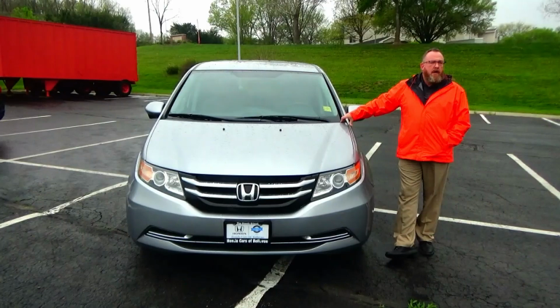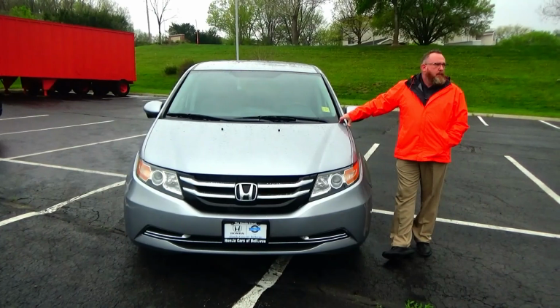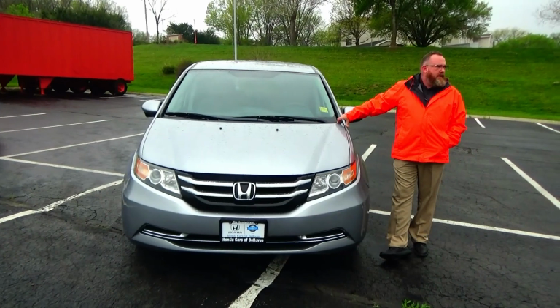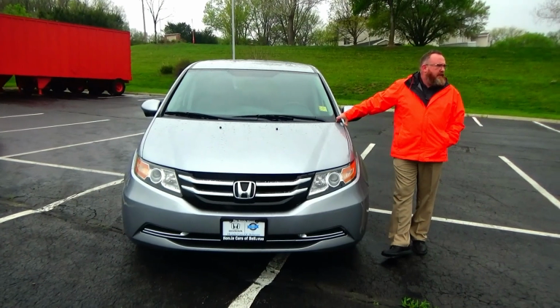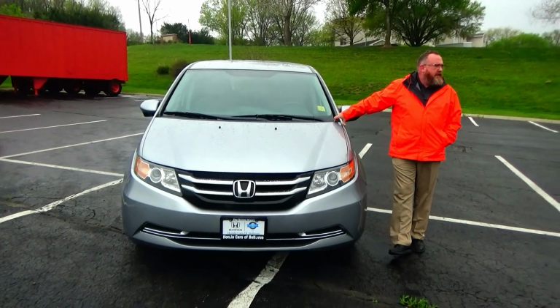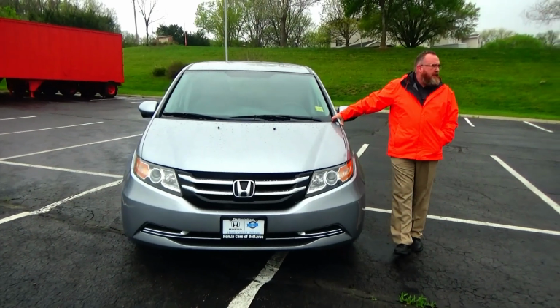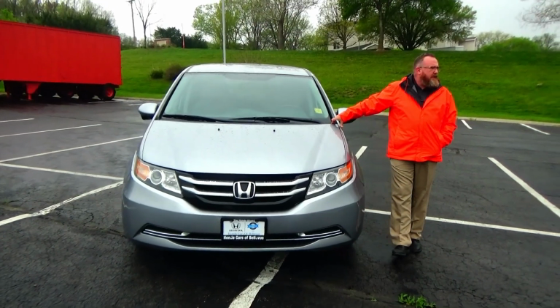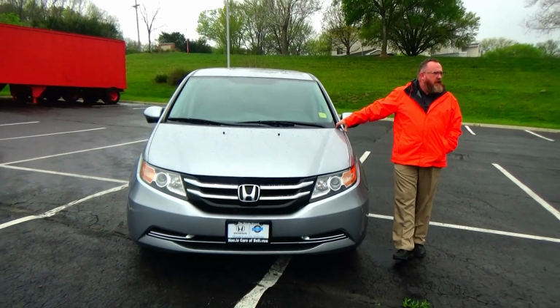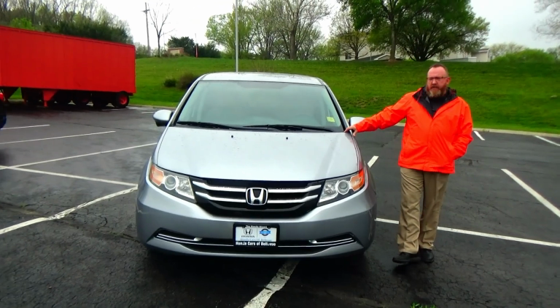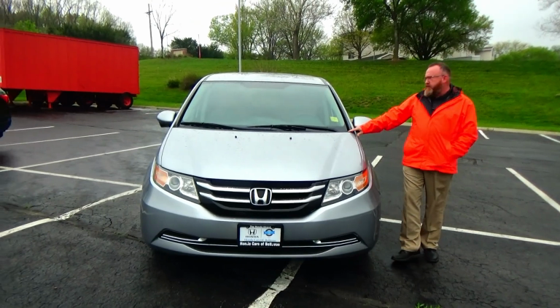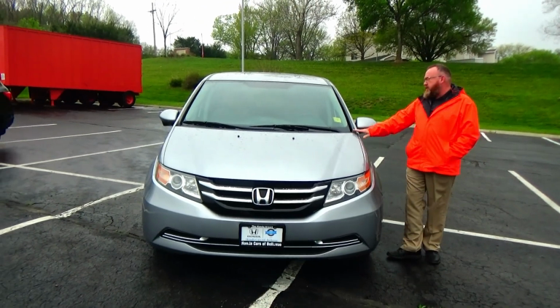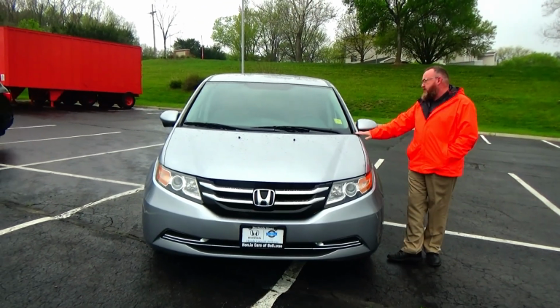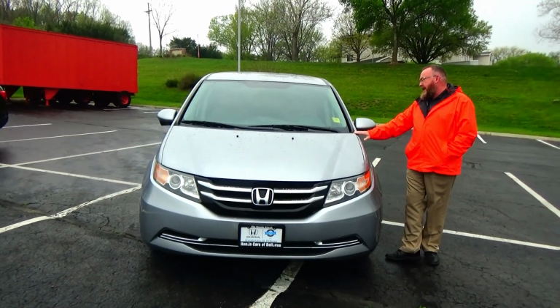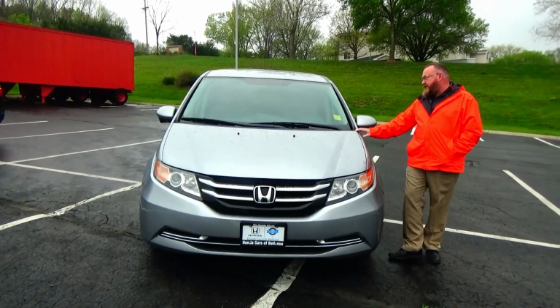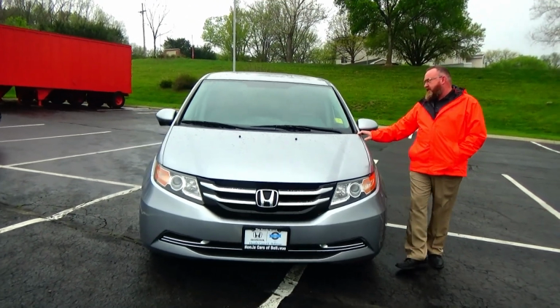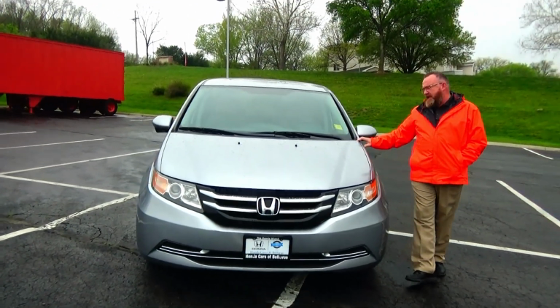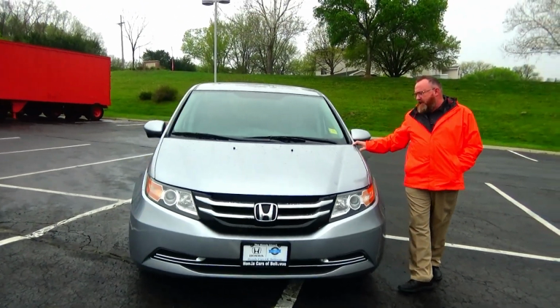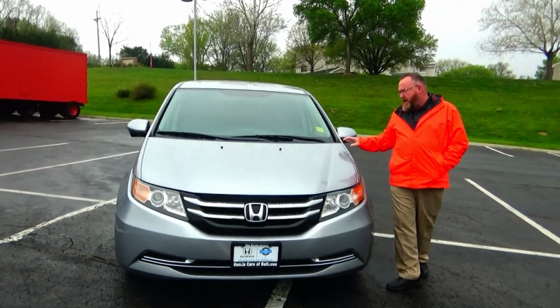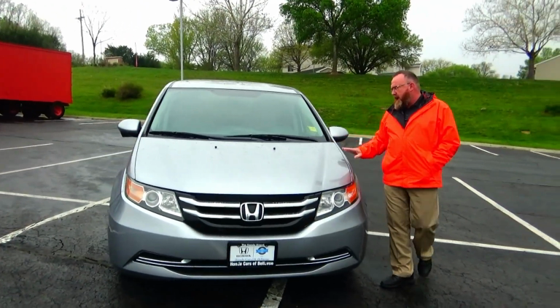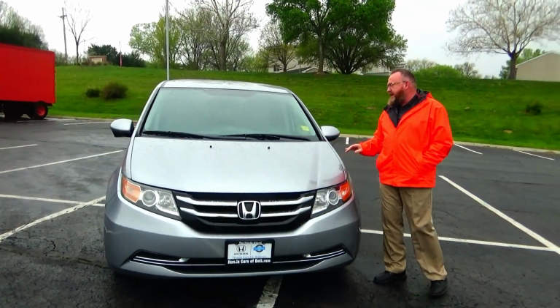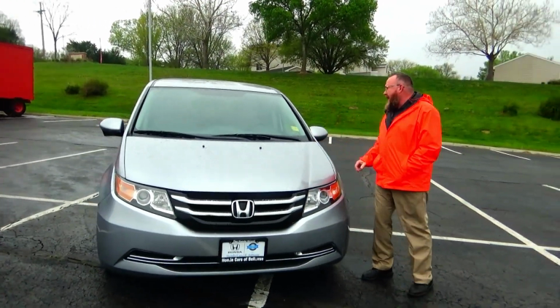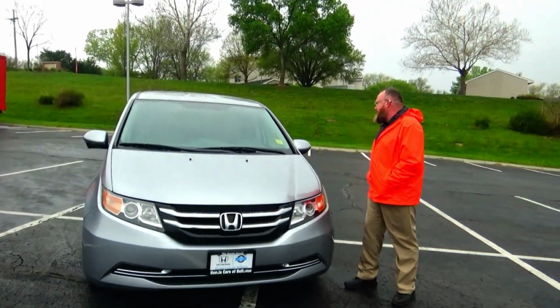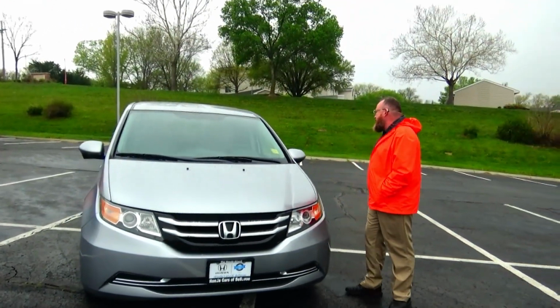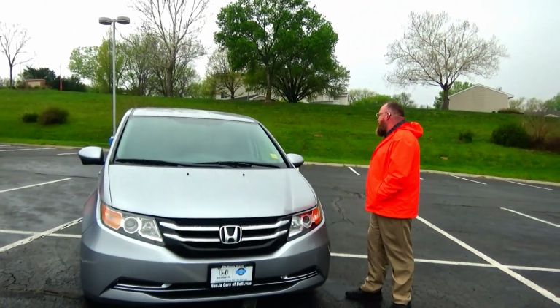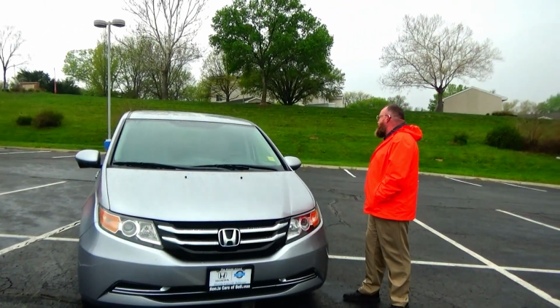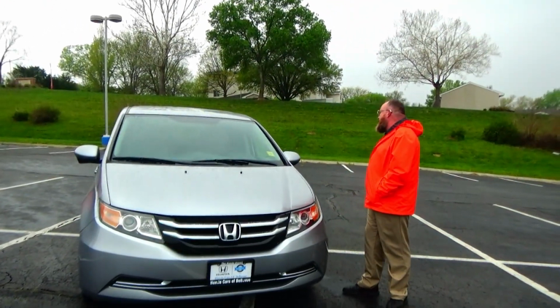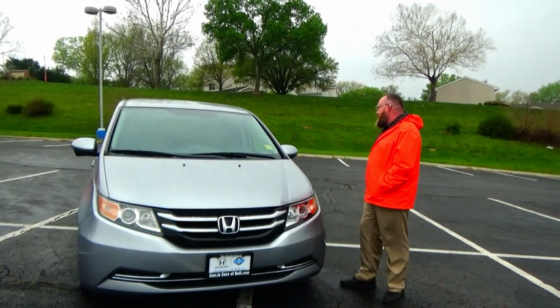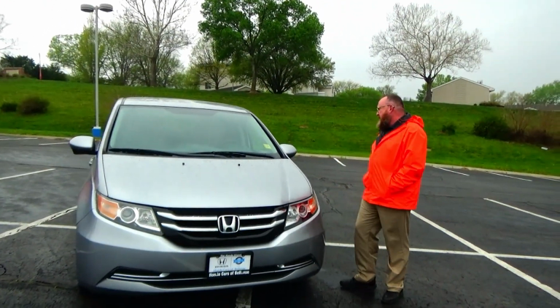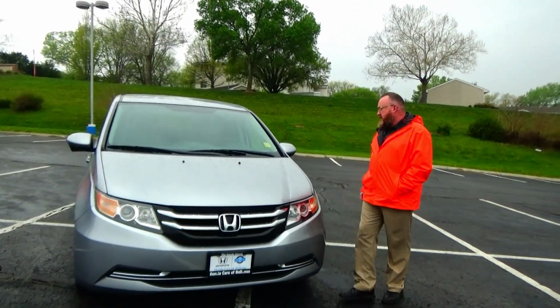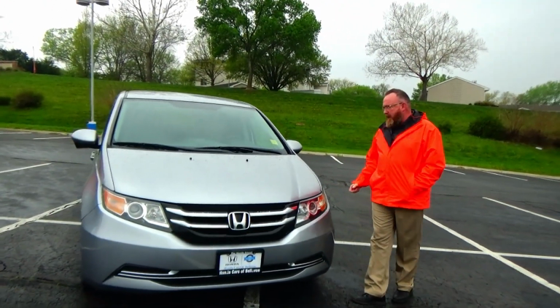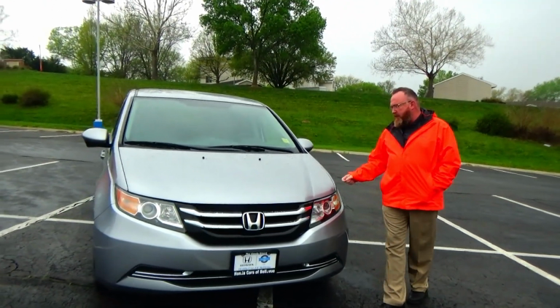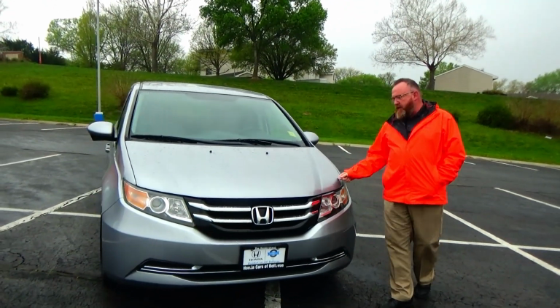Brian Kelly here for Honda Giant, here to show you this 2016 Honda Odyssey SE. Just came in on trade.